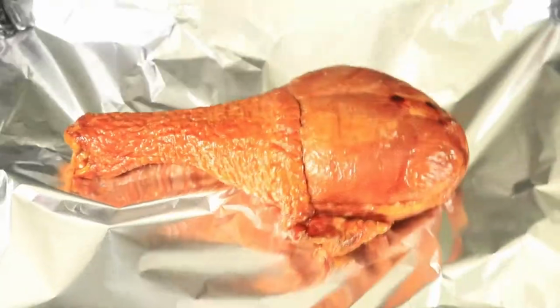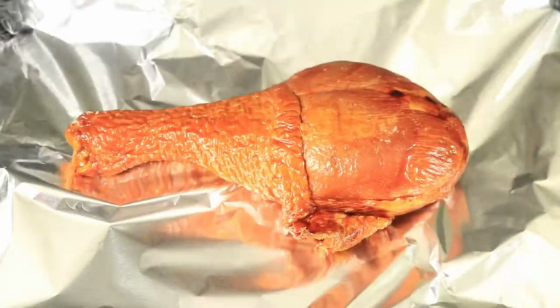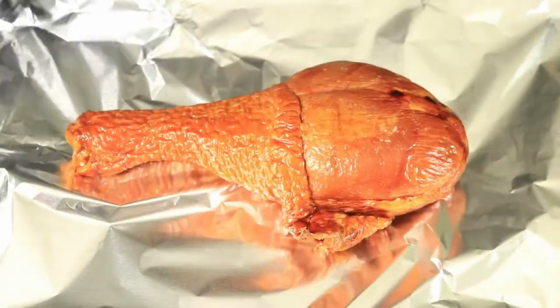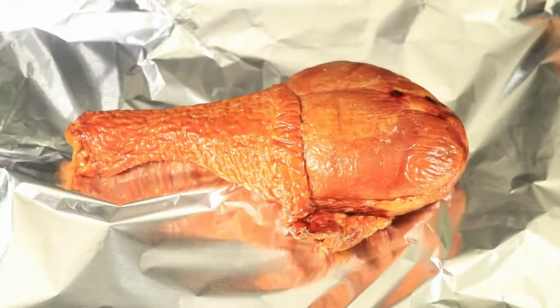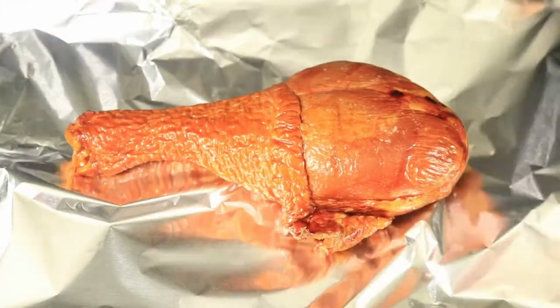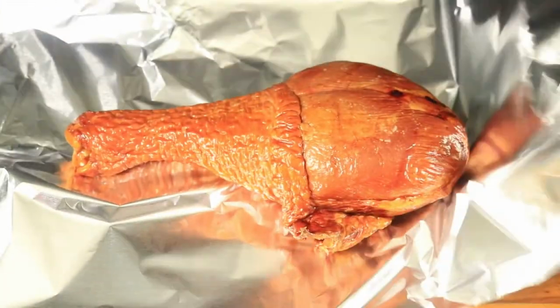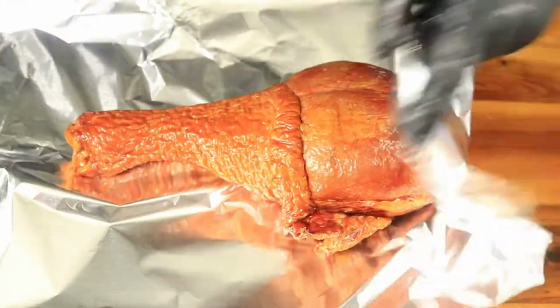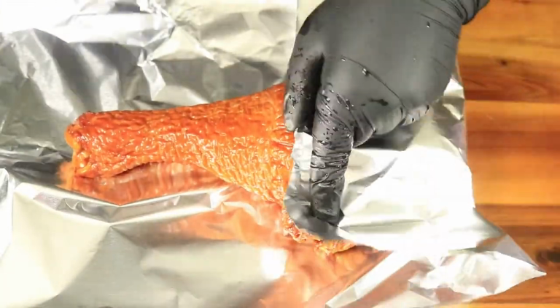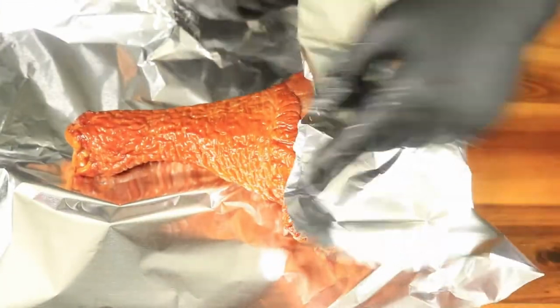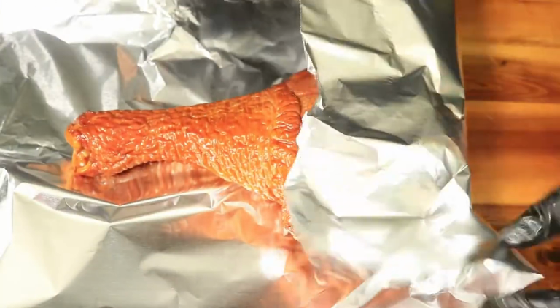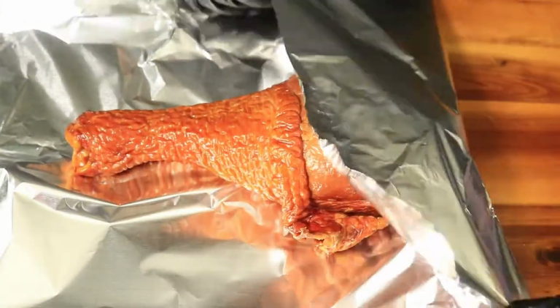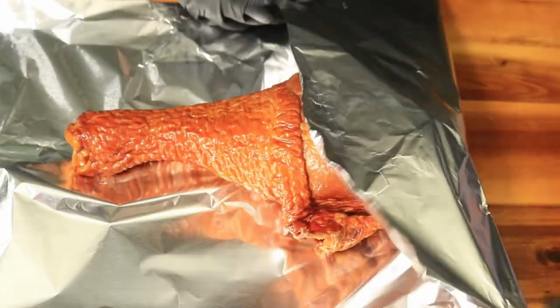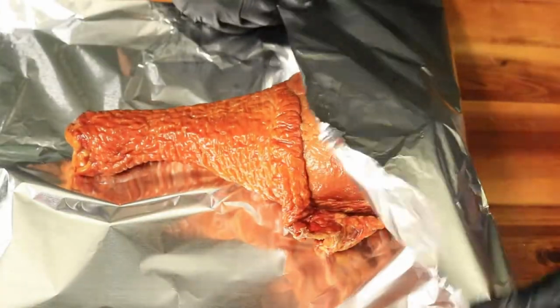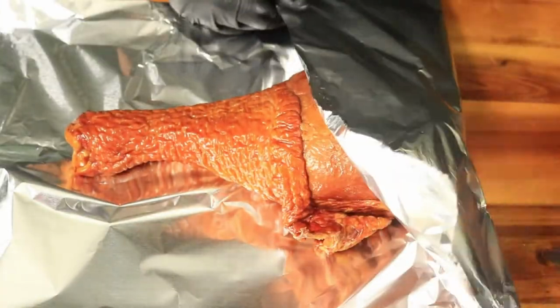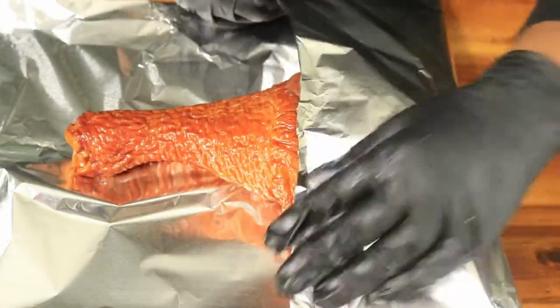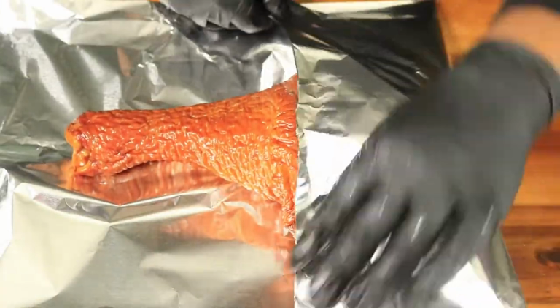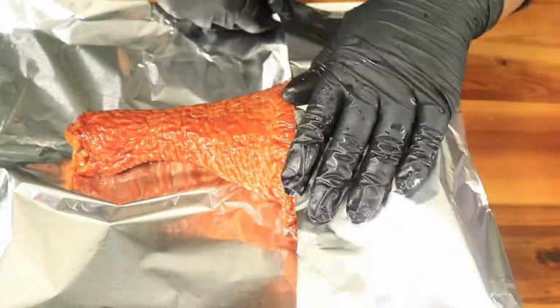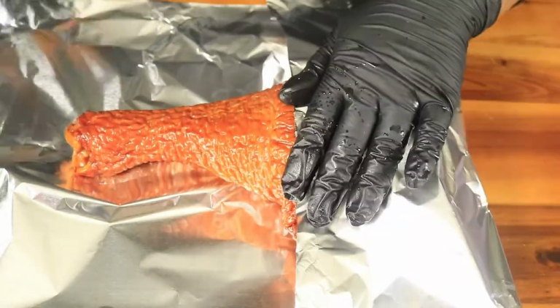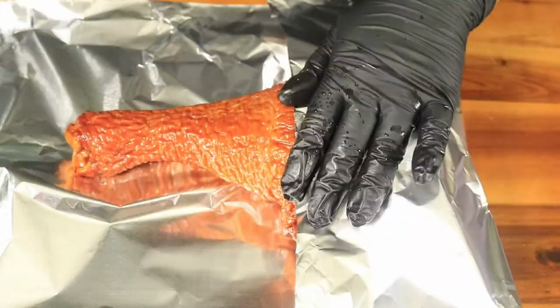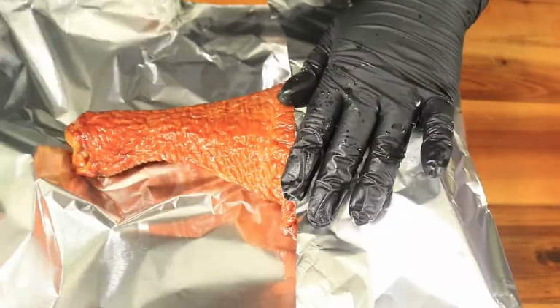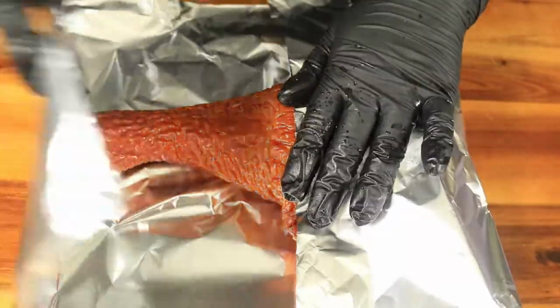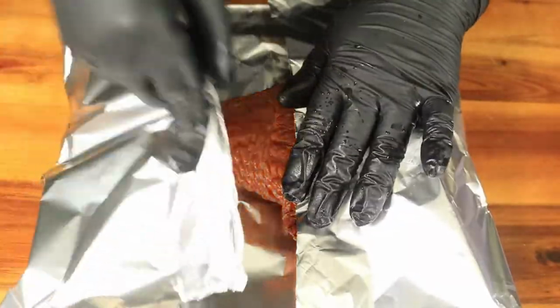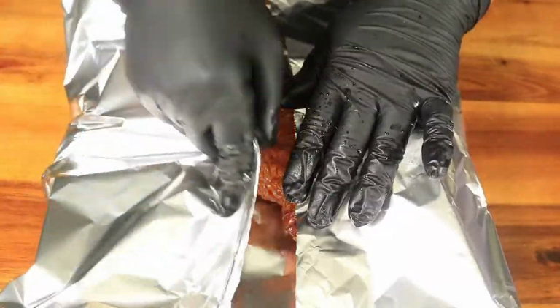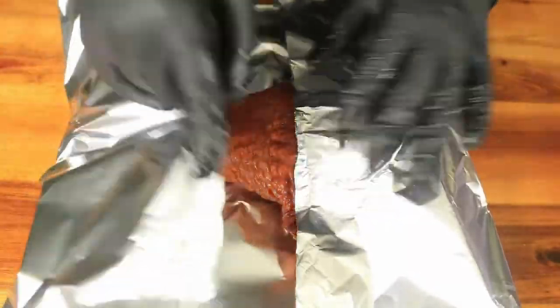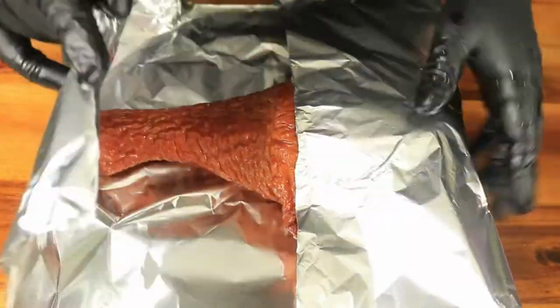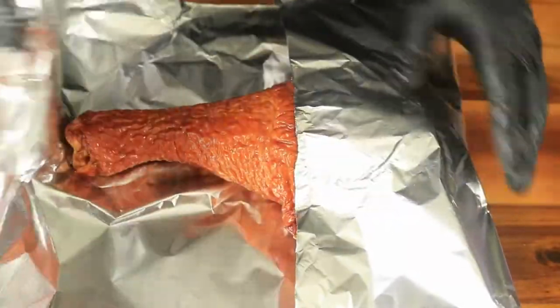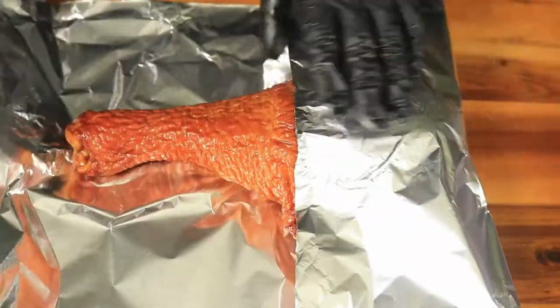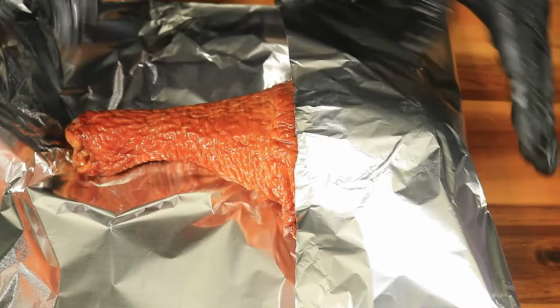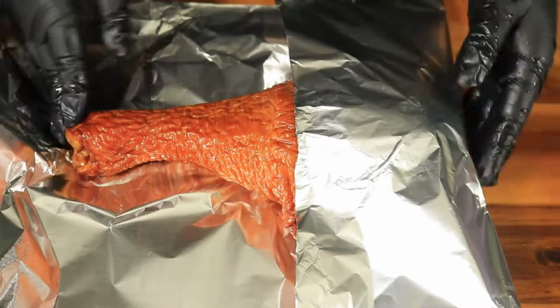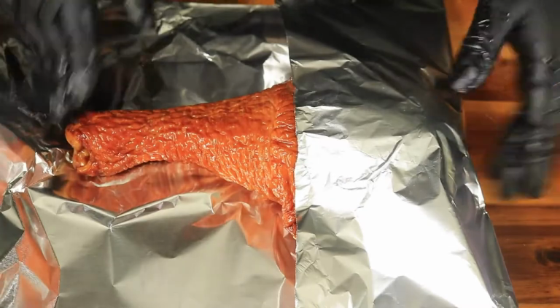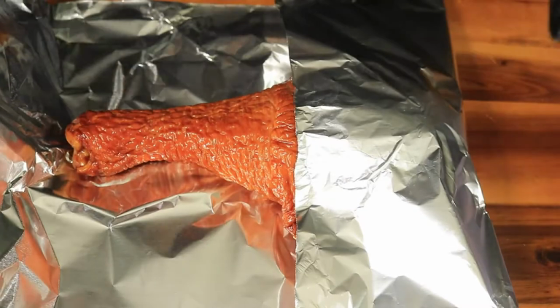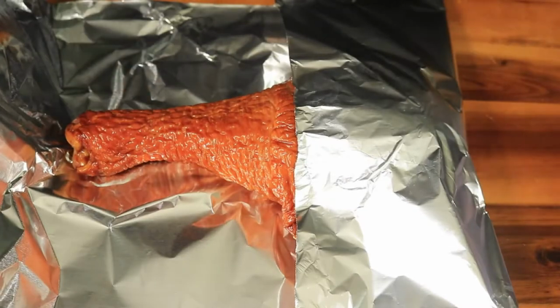Now that our turkey leg is cleaned, I'm going to go ahead and wrap it in some foil, but I'm not going to wrap it too tight because I want it to contain some of the juices while it's on the grill.